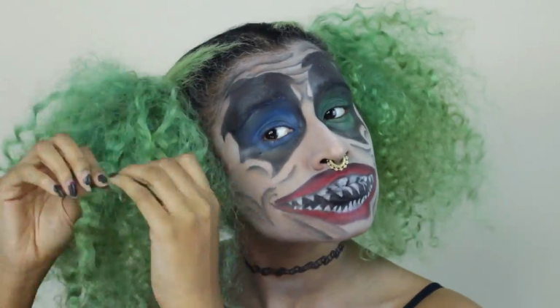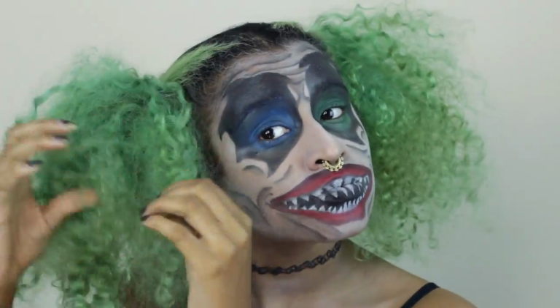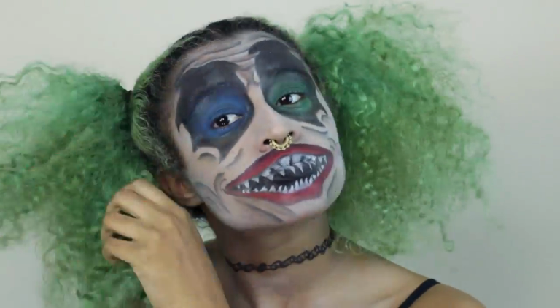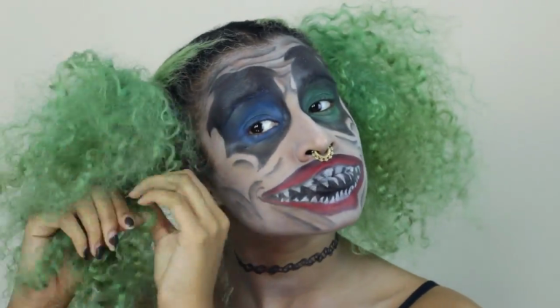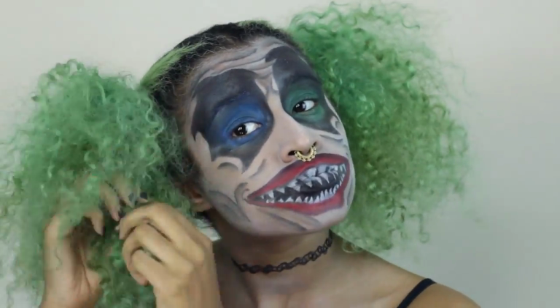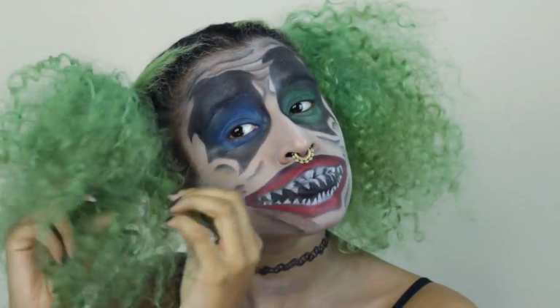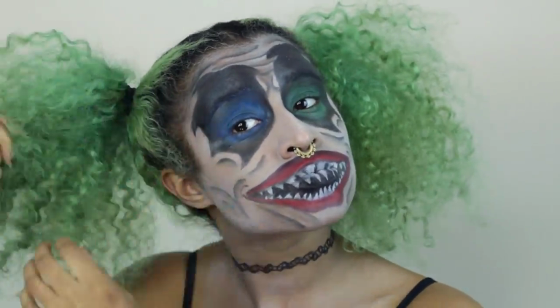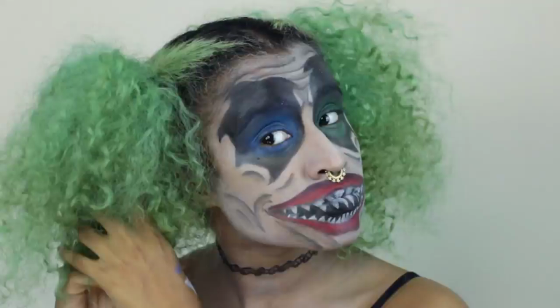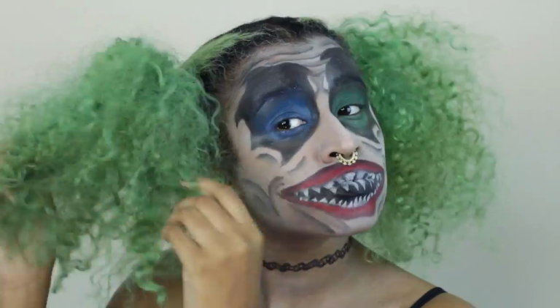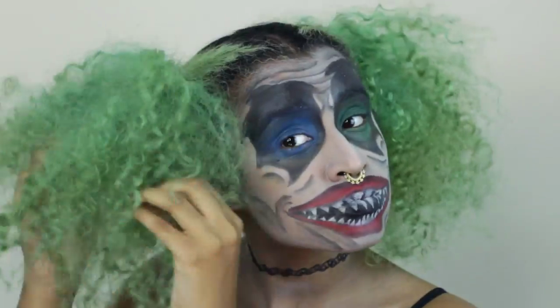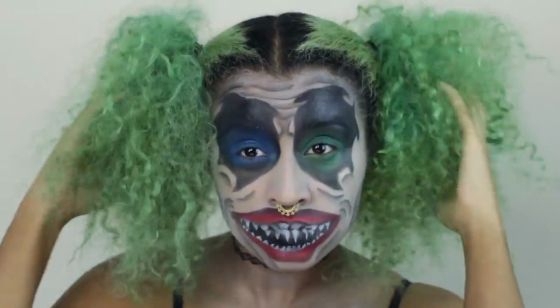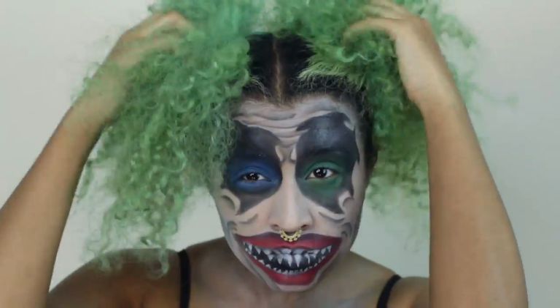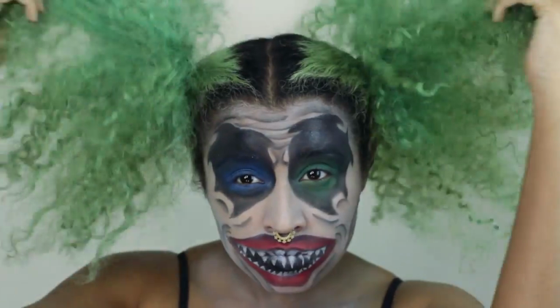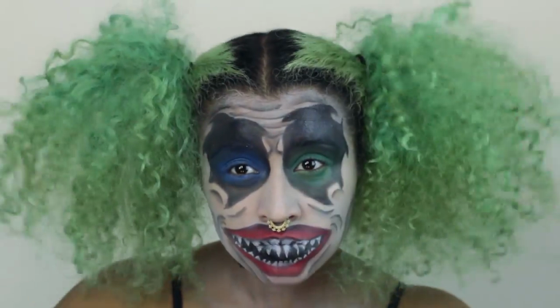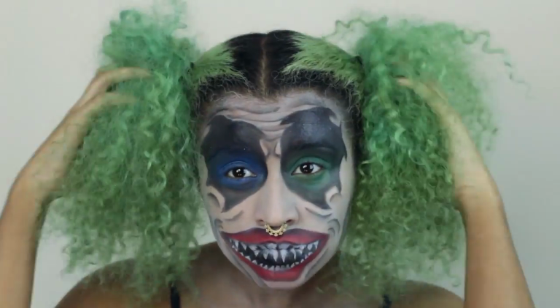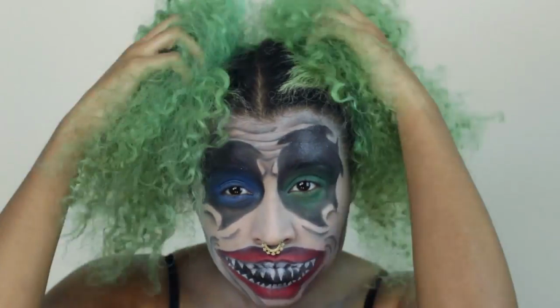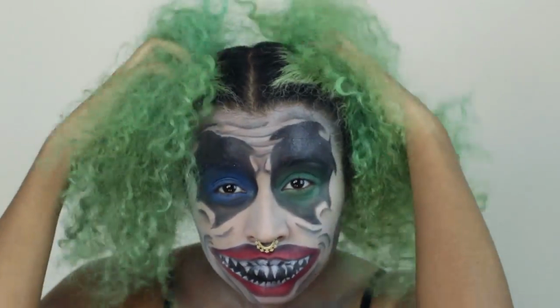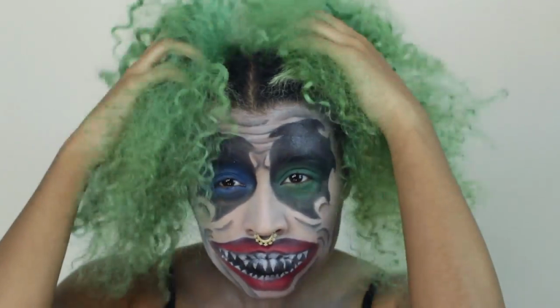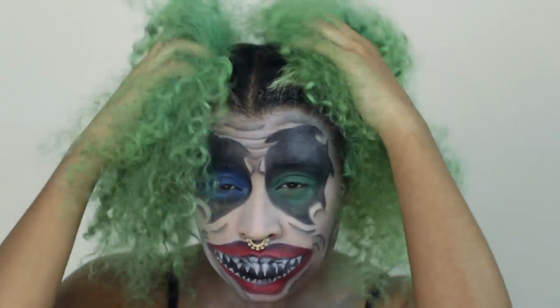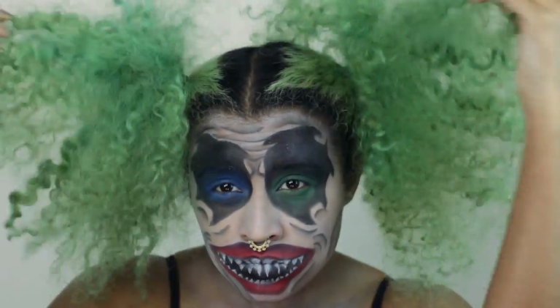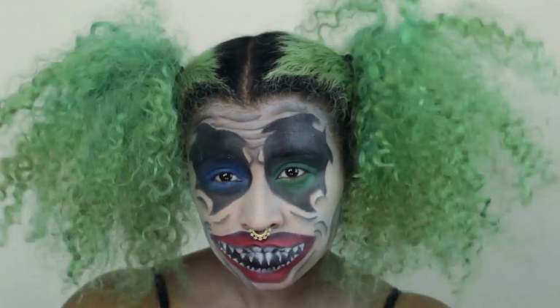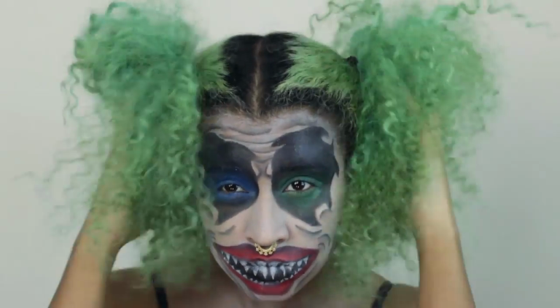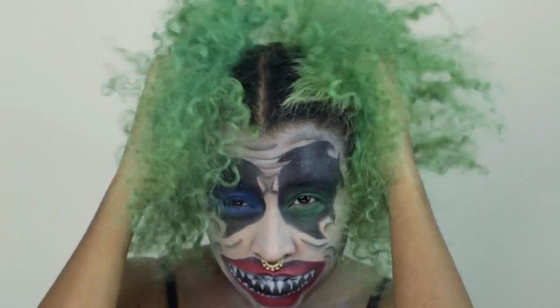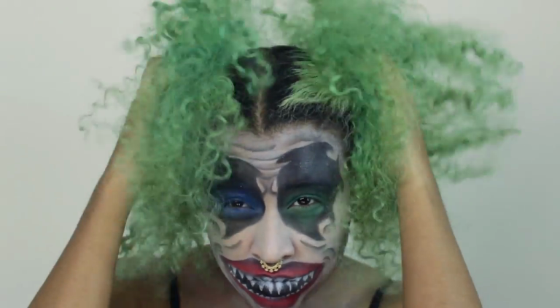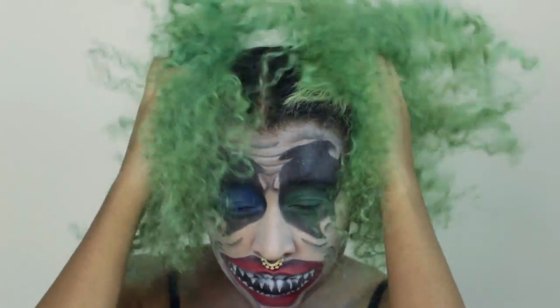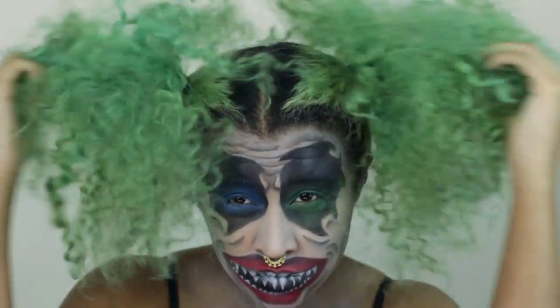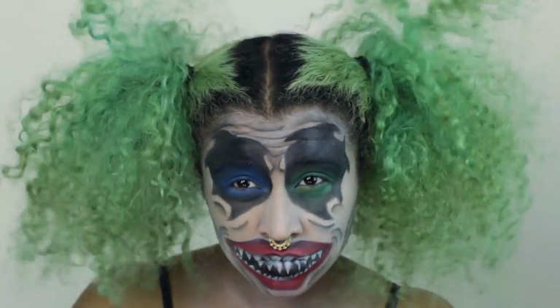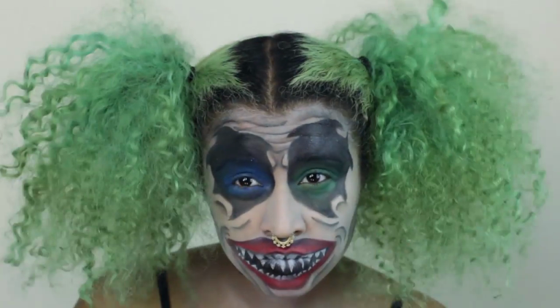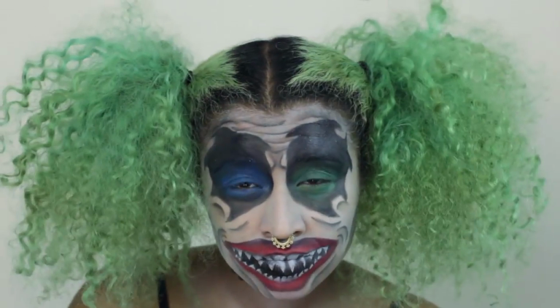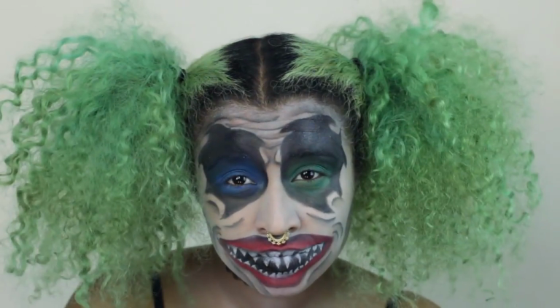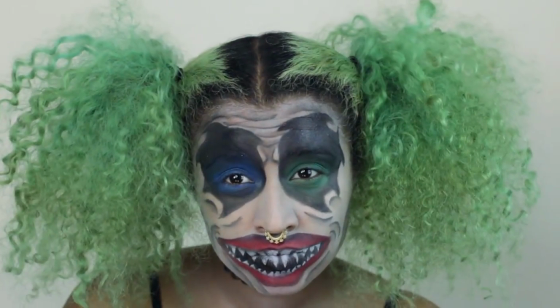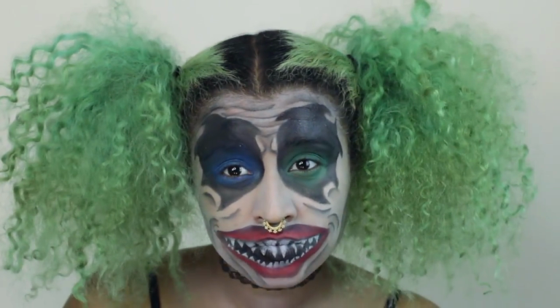What is it with you clowns? Get your life together. Go fix your hair. Or maybe it's part of your aesthetic. You know what? Let's not judge clowns.